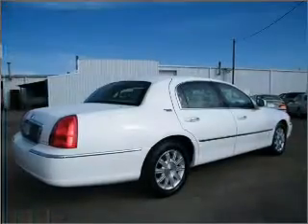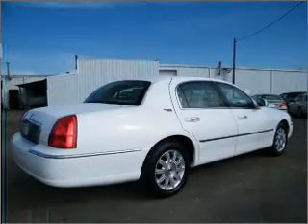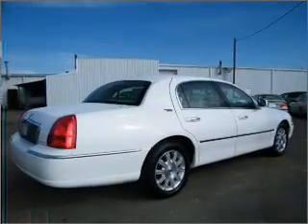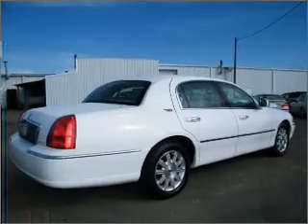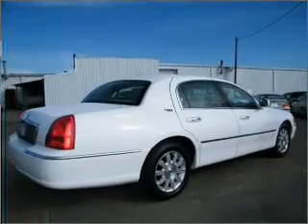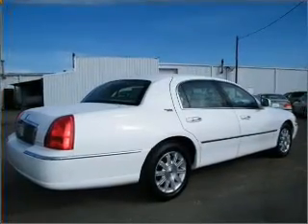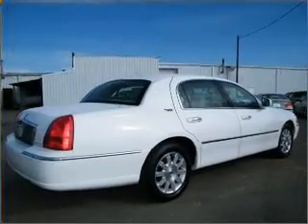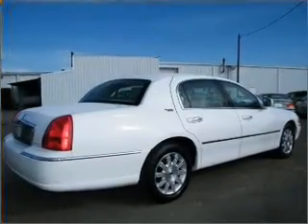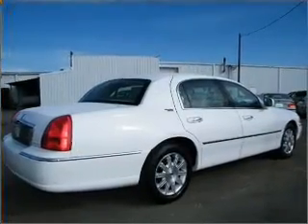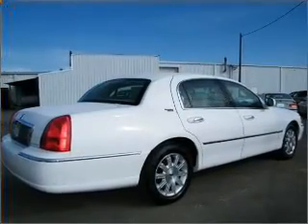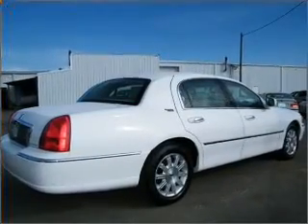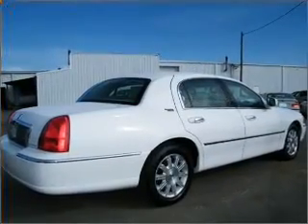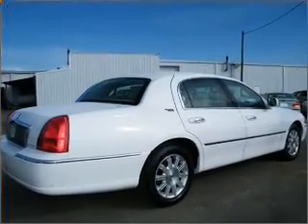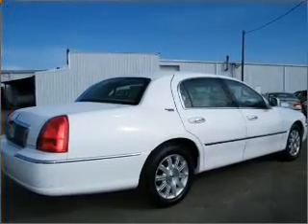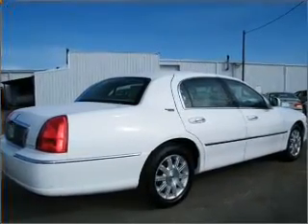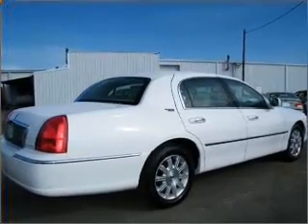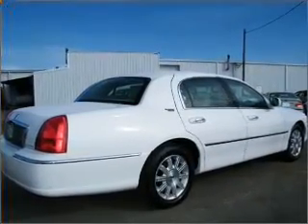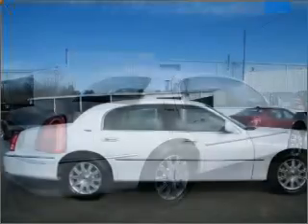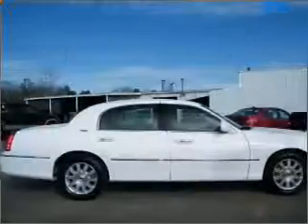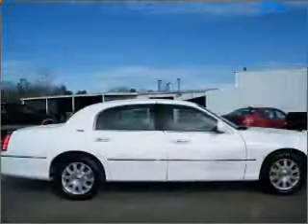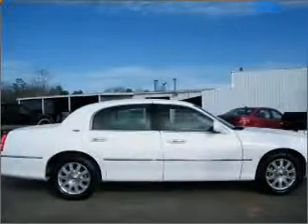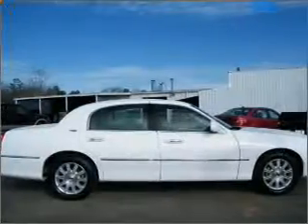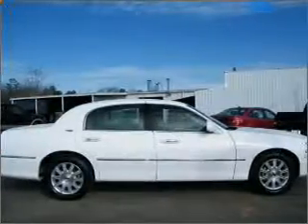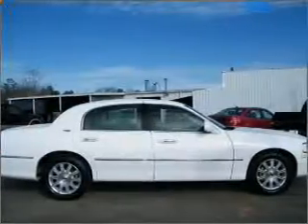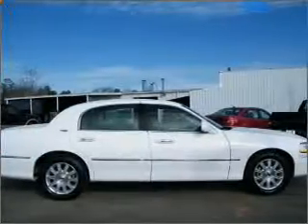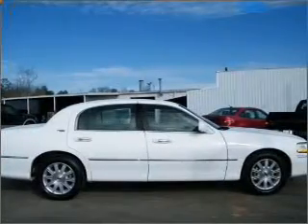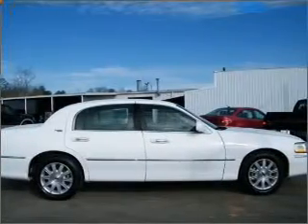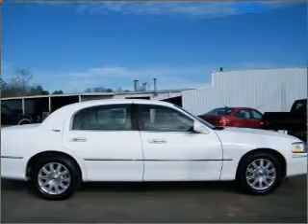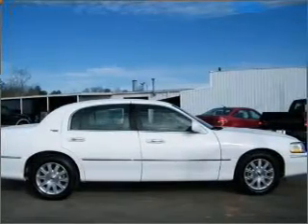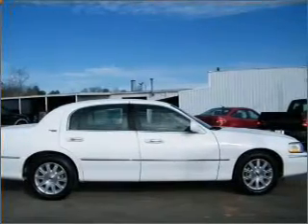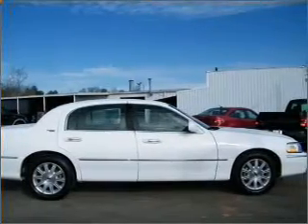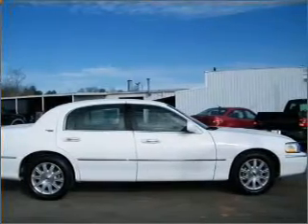Inside, you'll find the MFM Stereo, Audio System Premium Brand, Soundmark Audio File, and more.